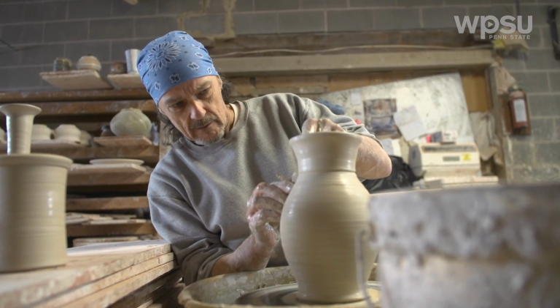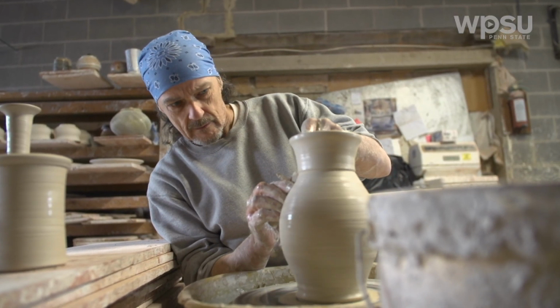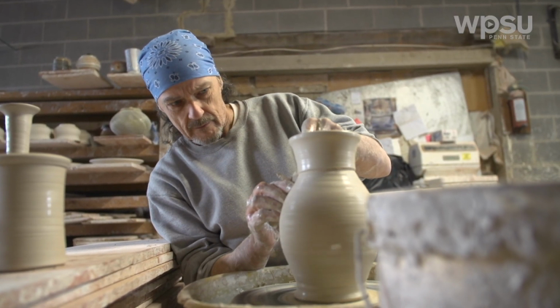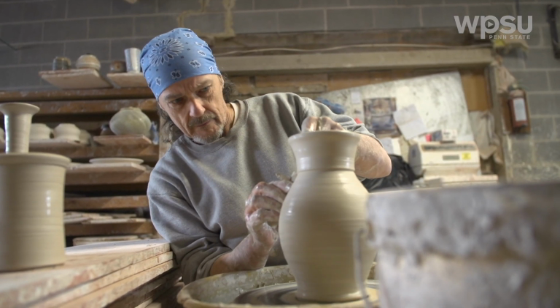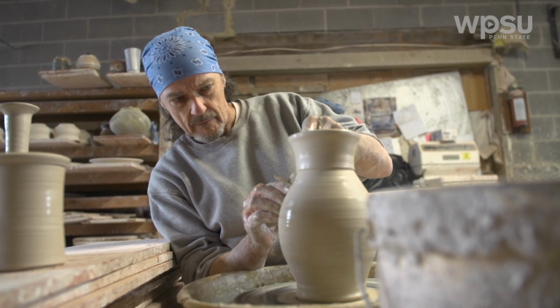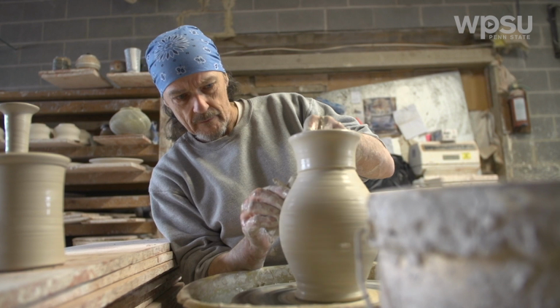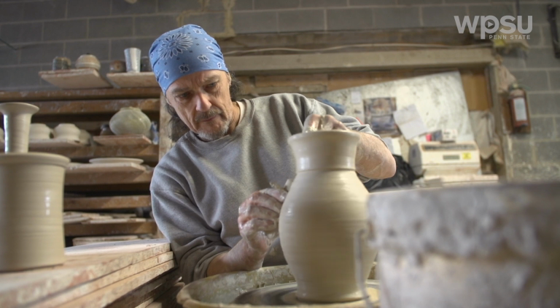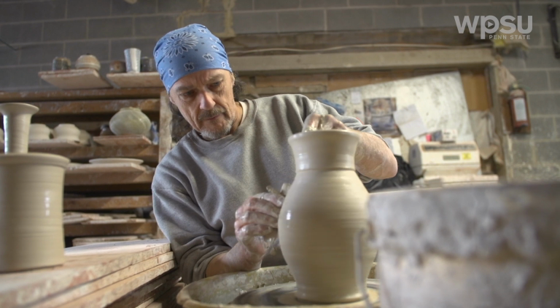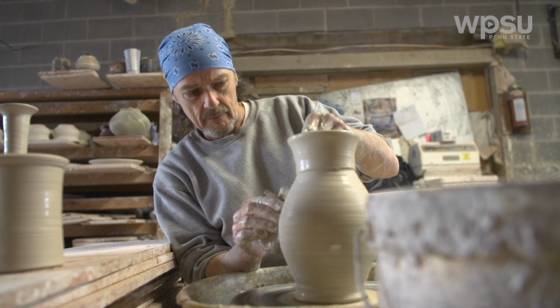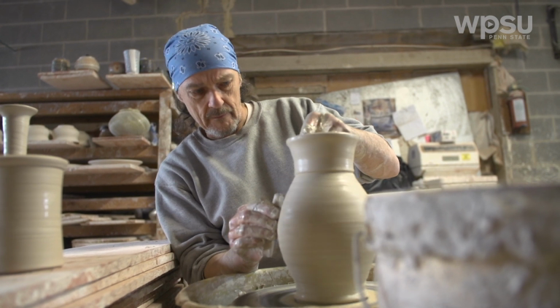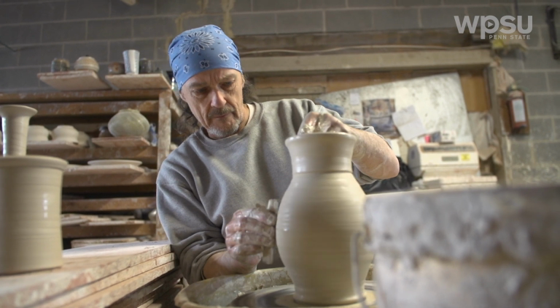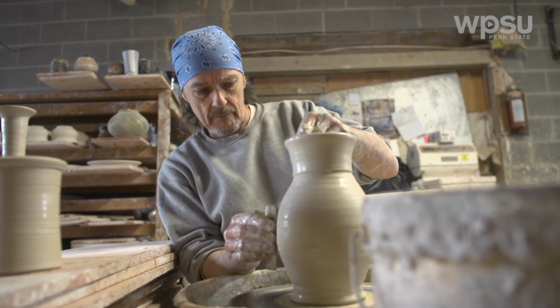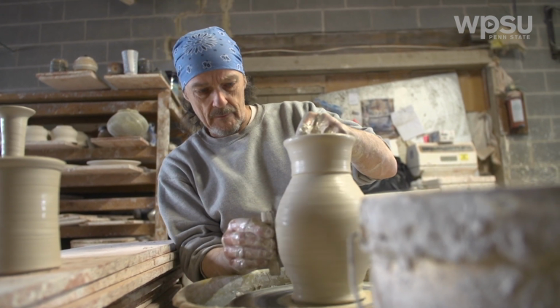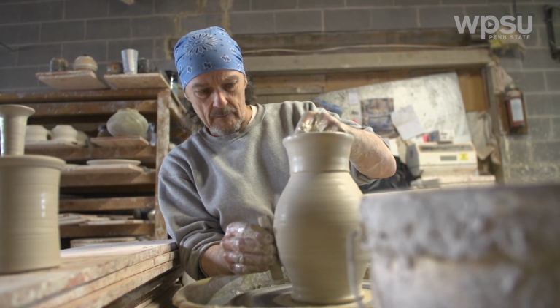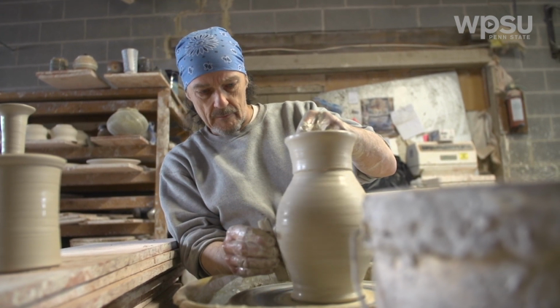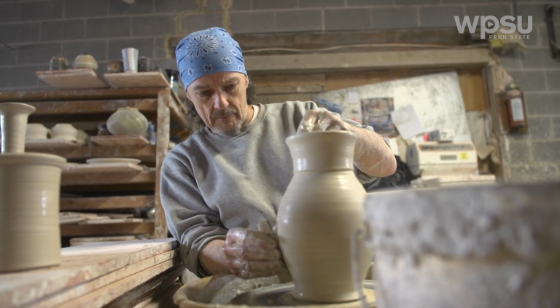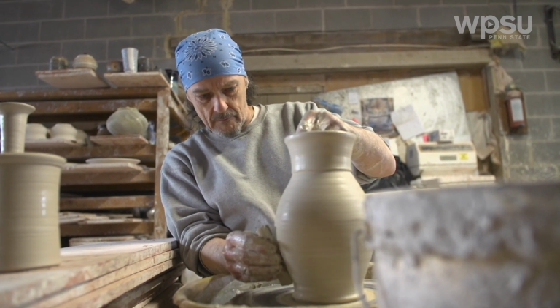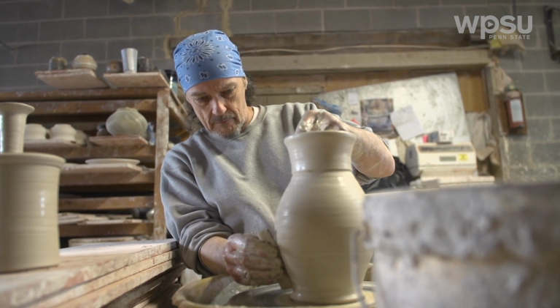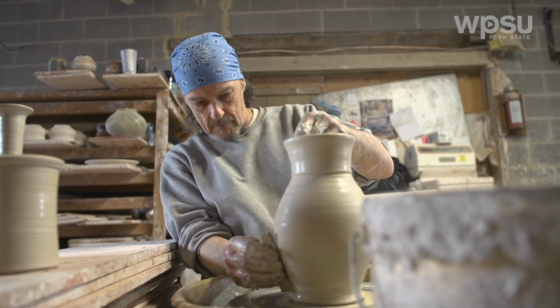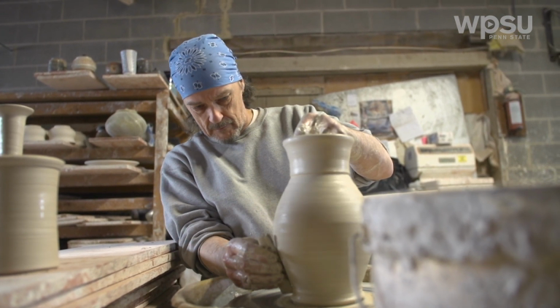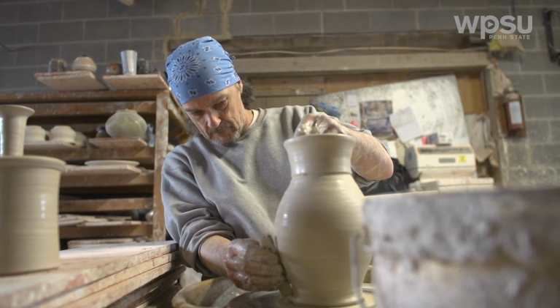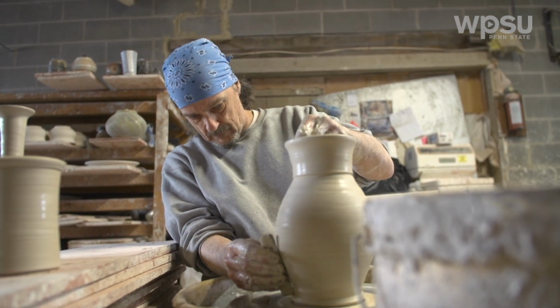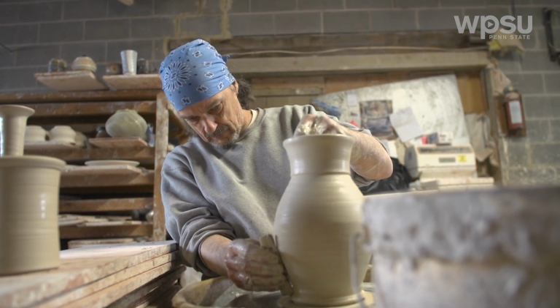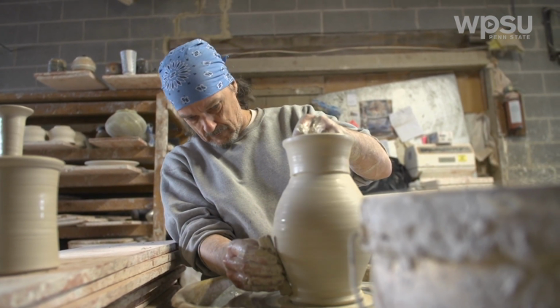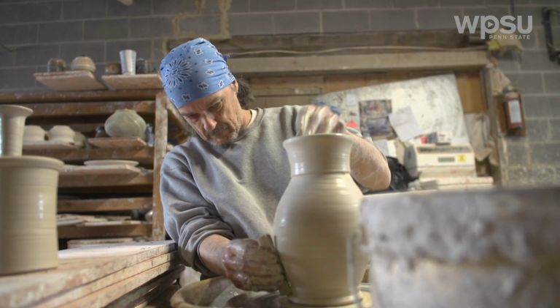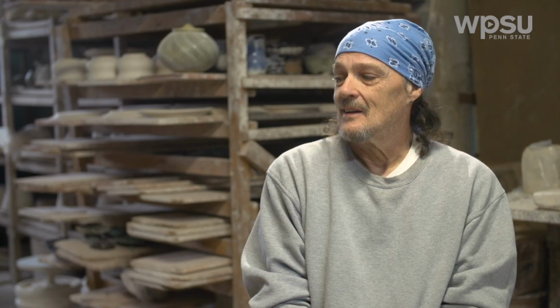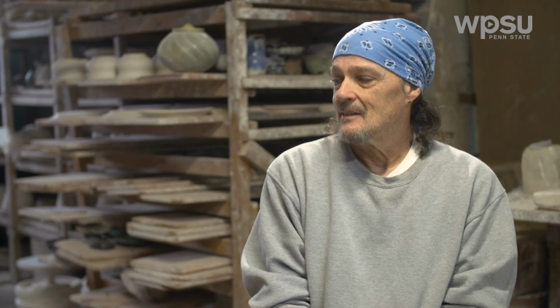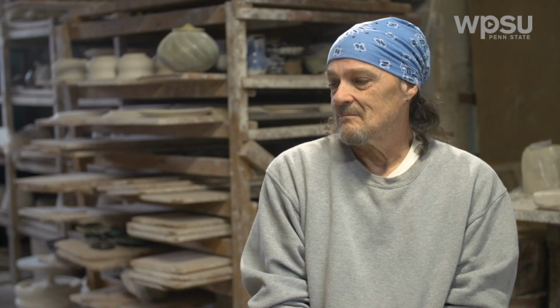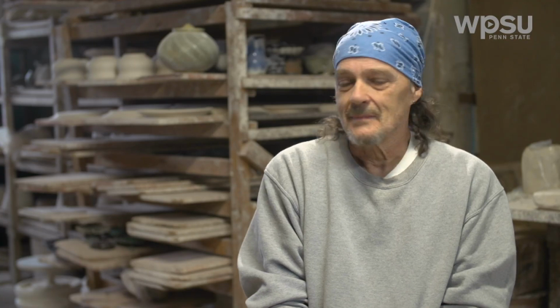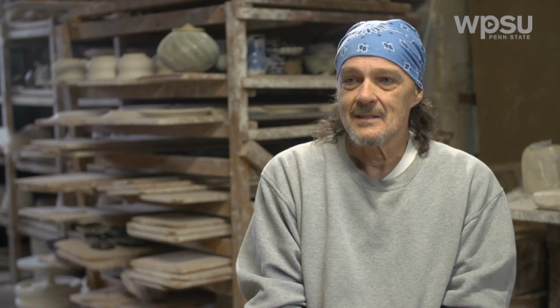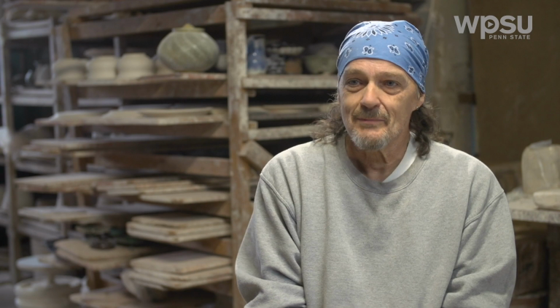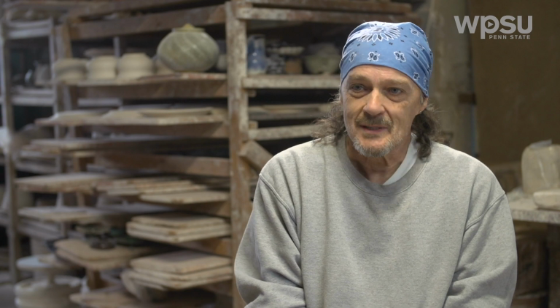Well, it's my life. I've been doing it 40 years. I just love pots.